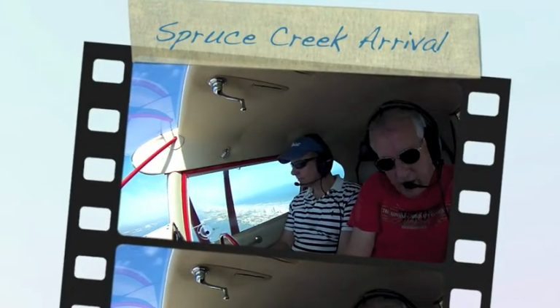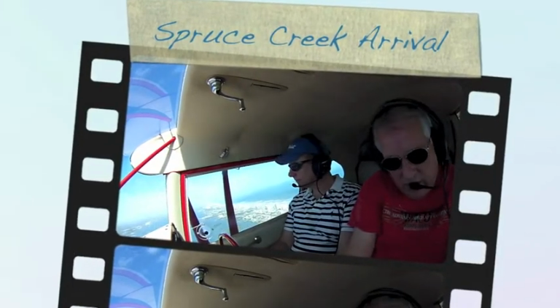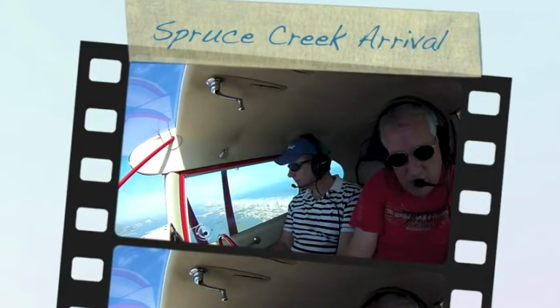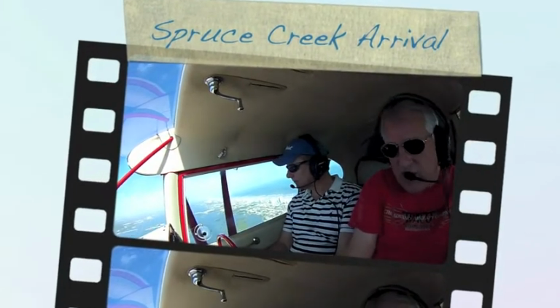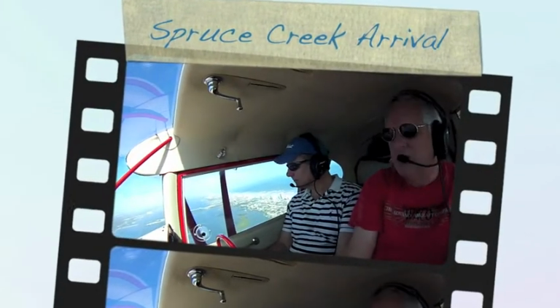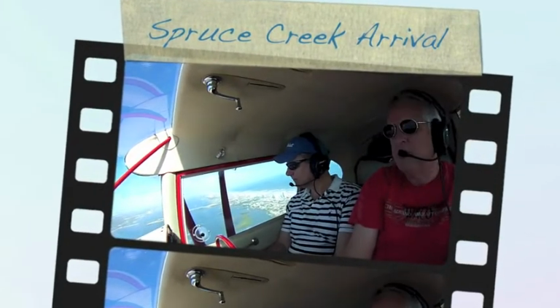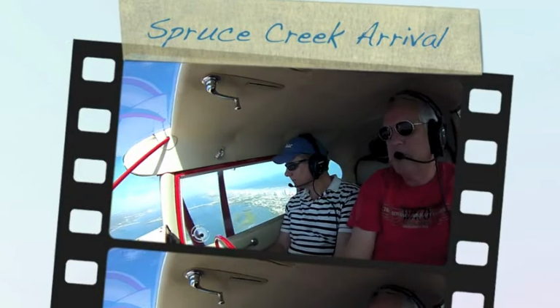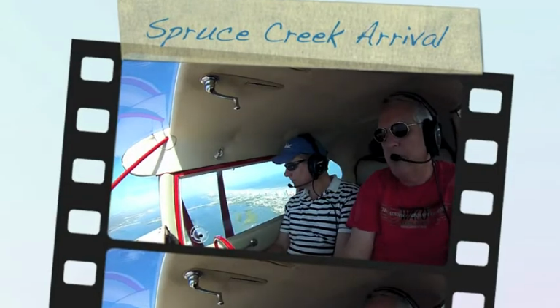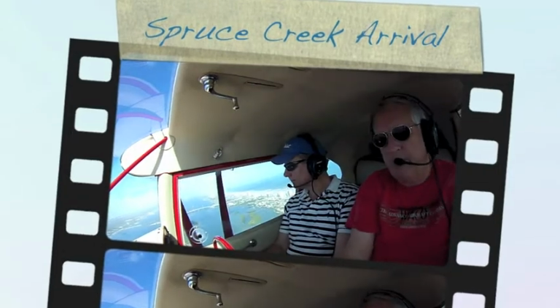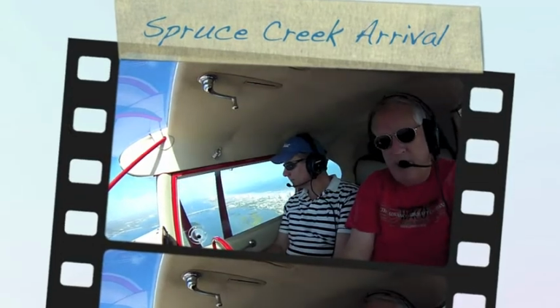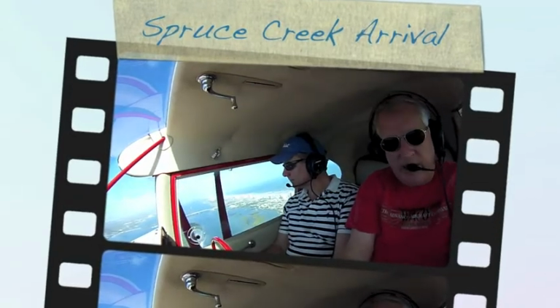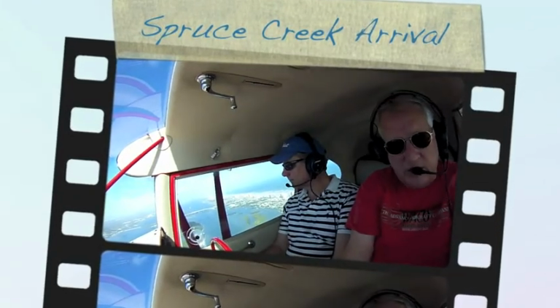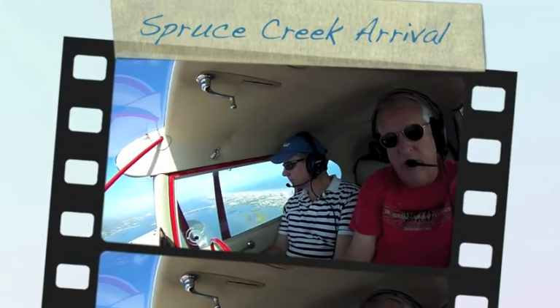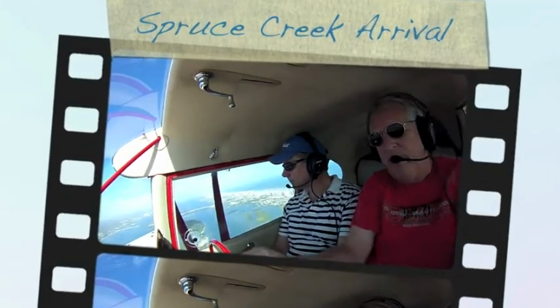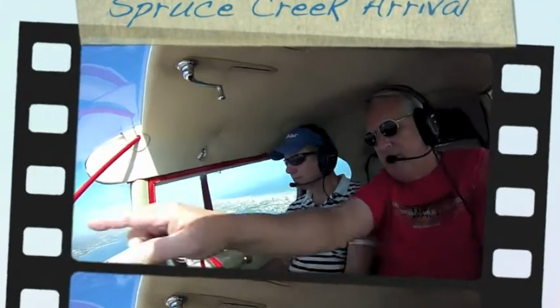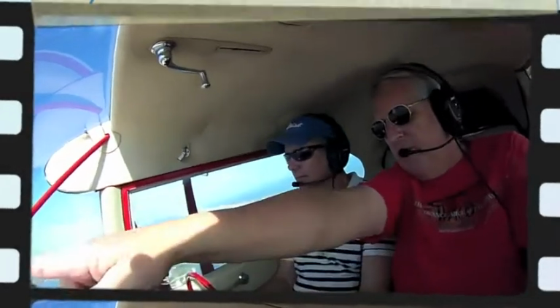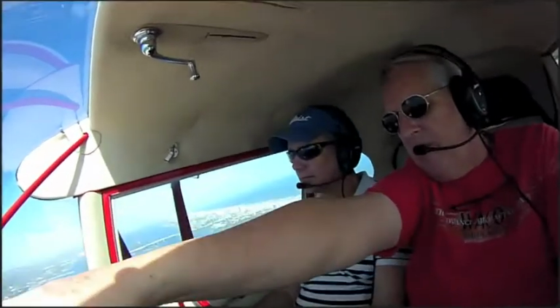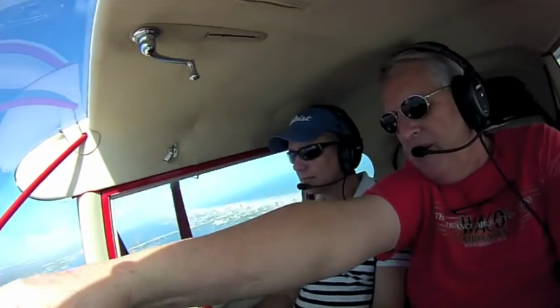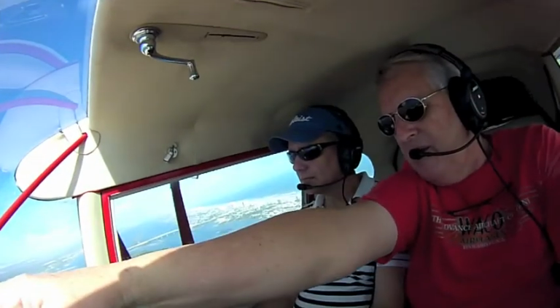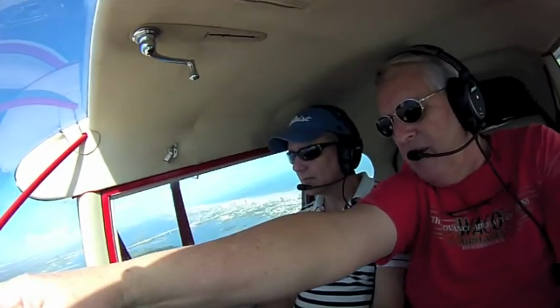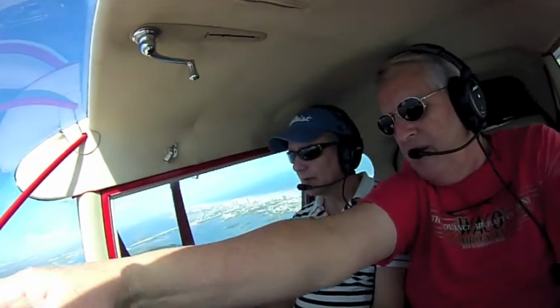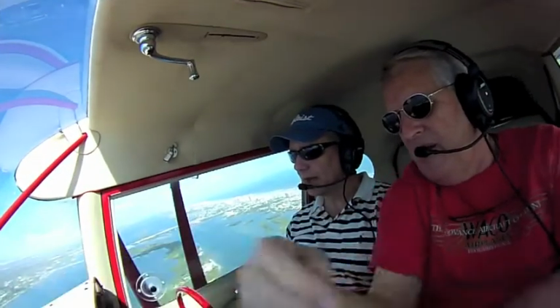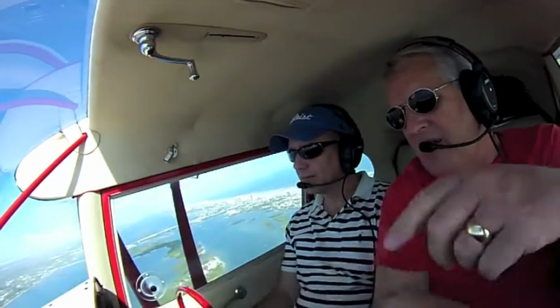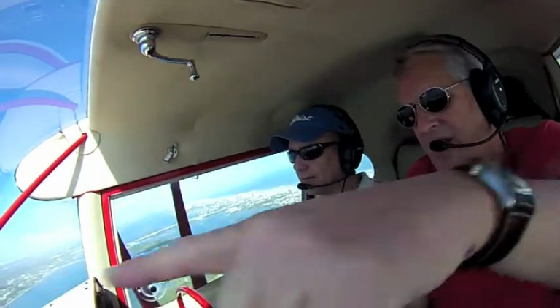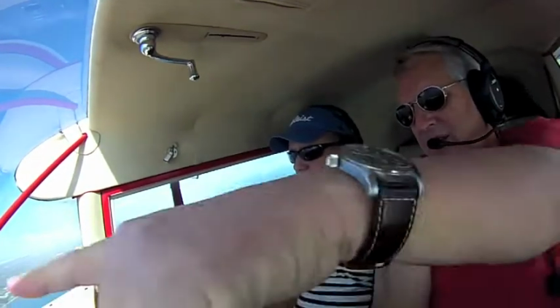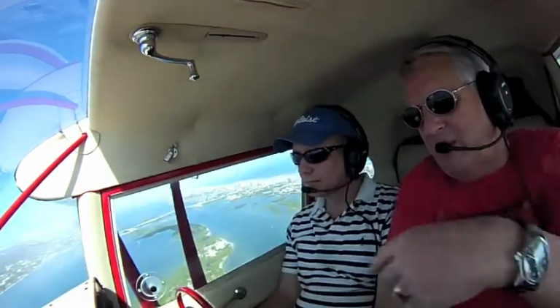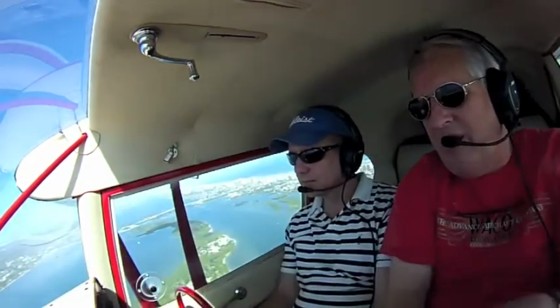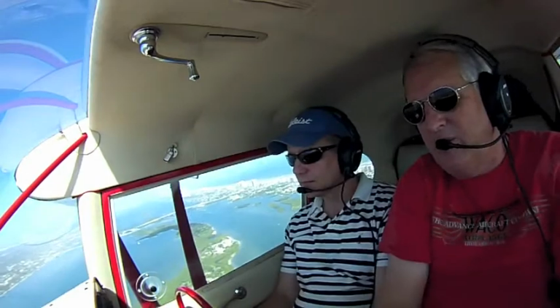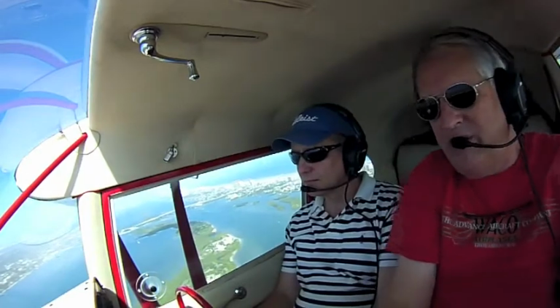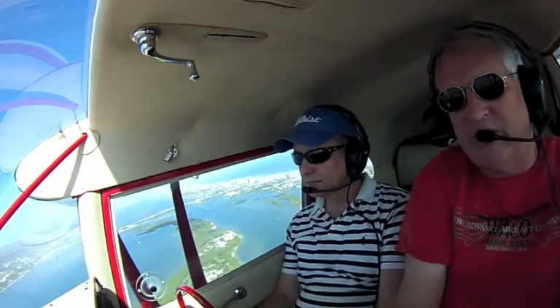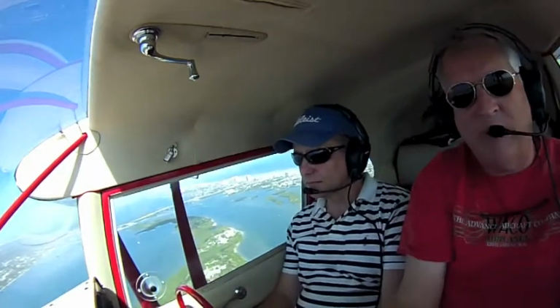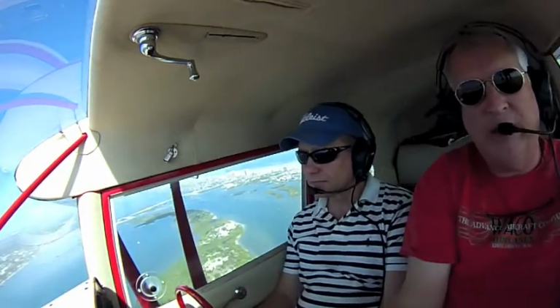We will see Spruce Creek up ahead because — wait, see the runway? Yeah, that's cutting those trees, that's where we're headed.